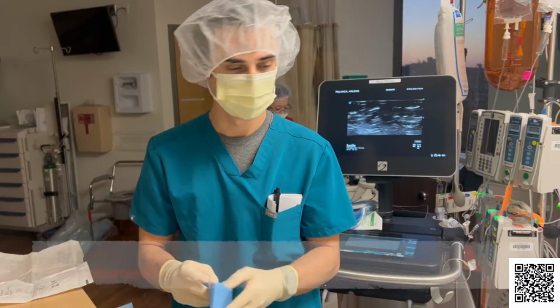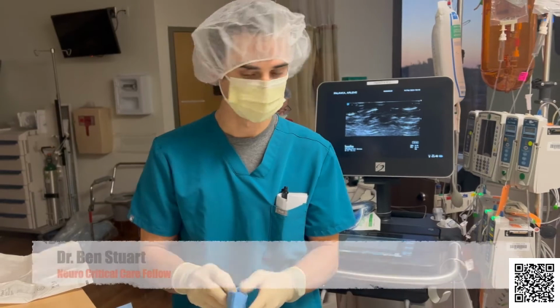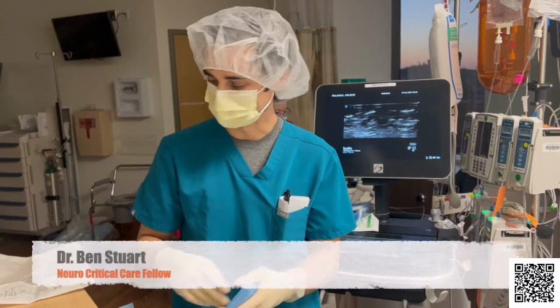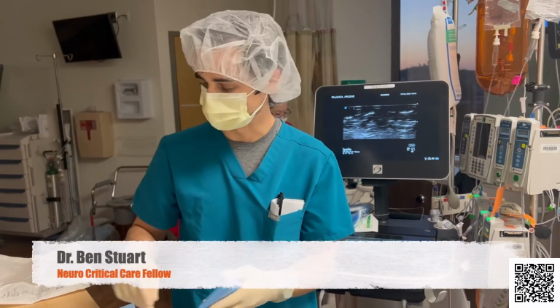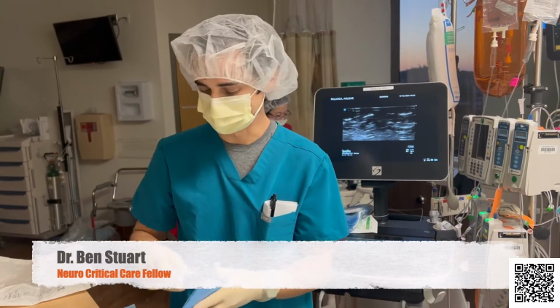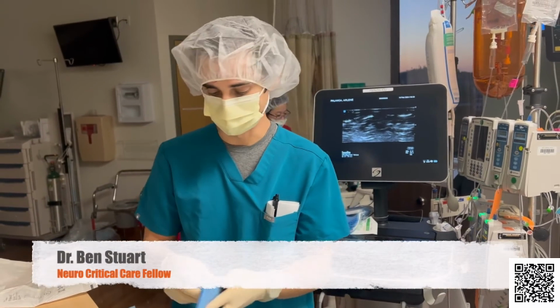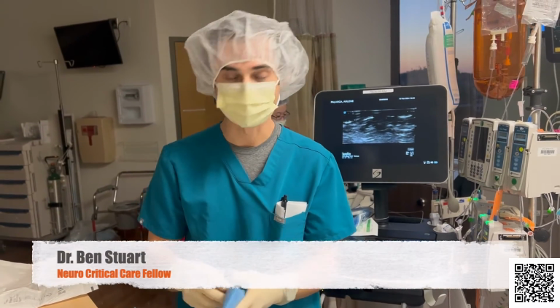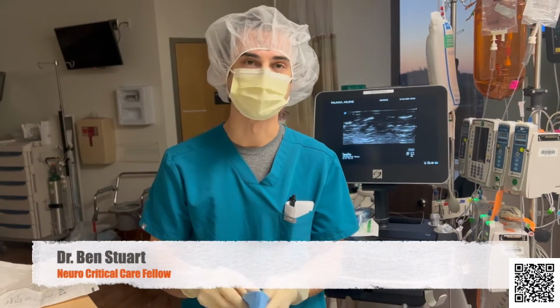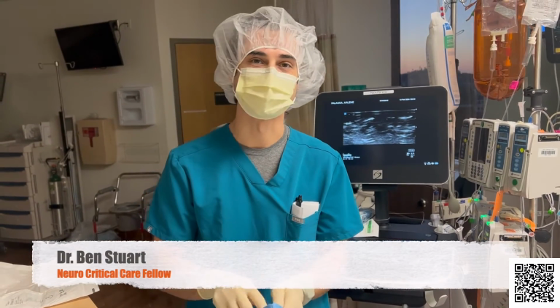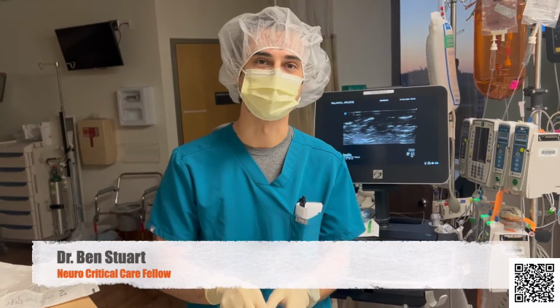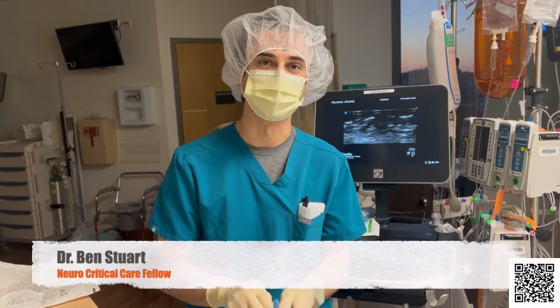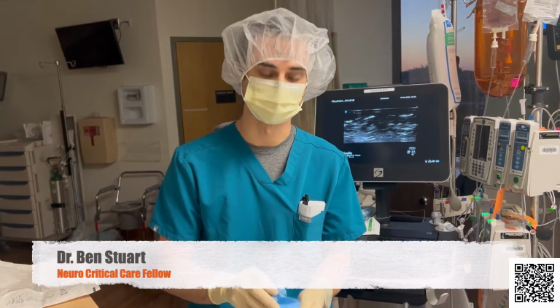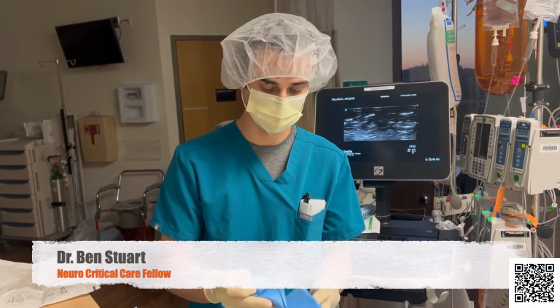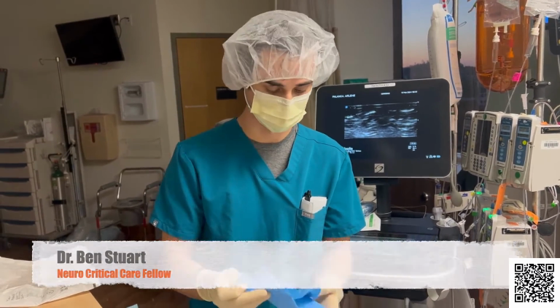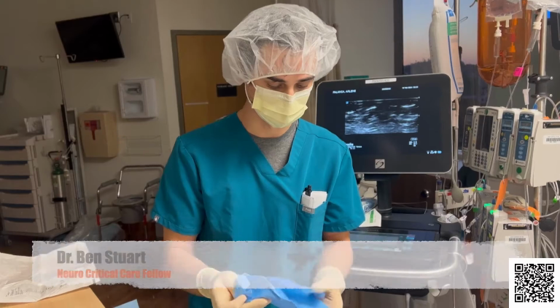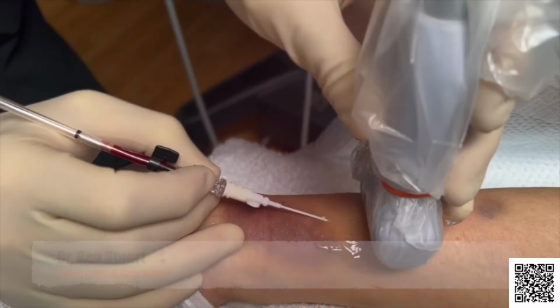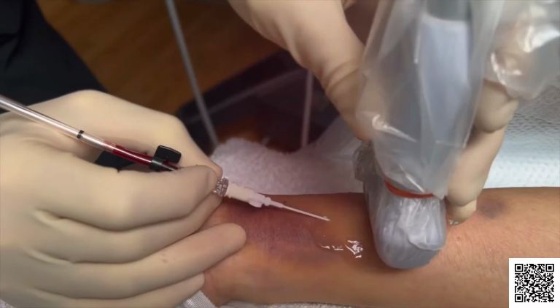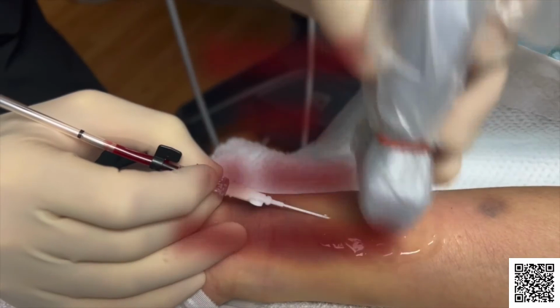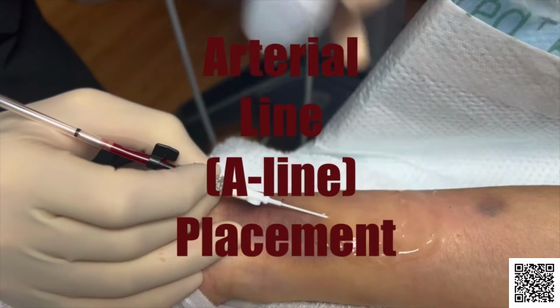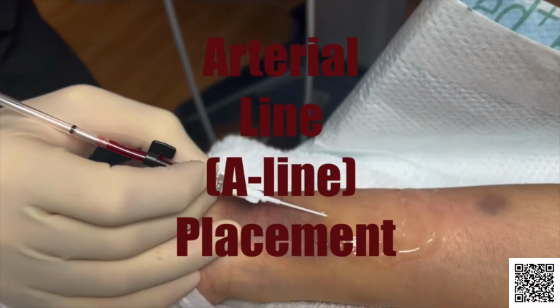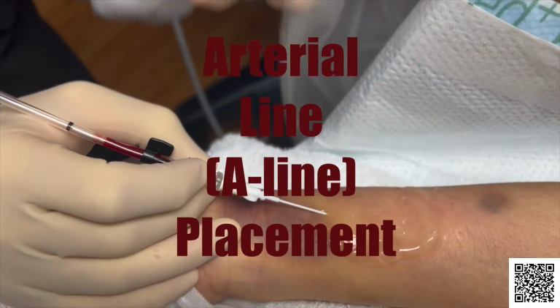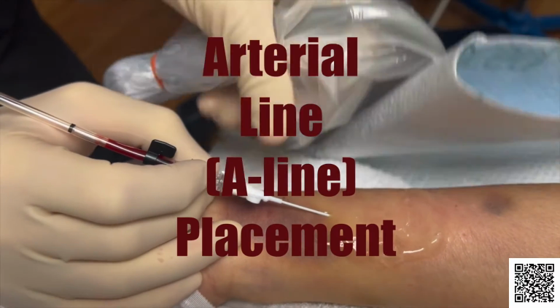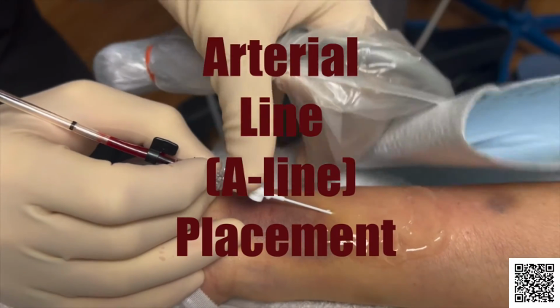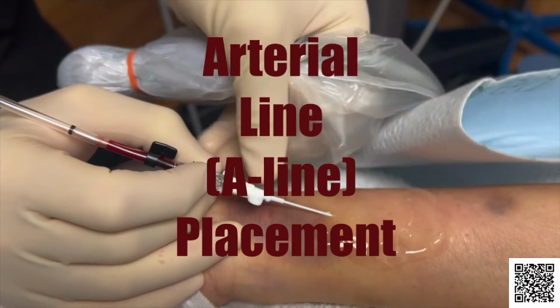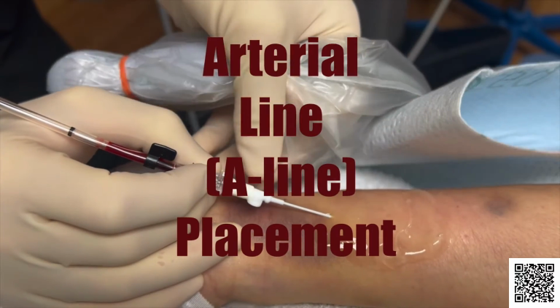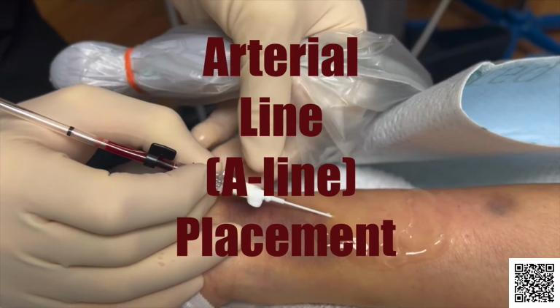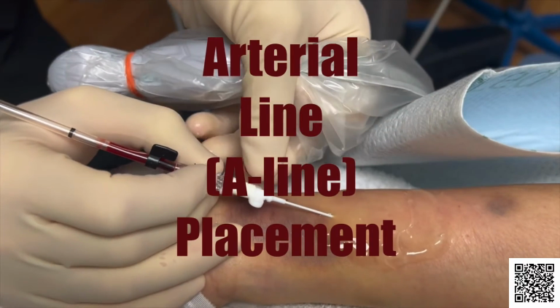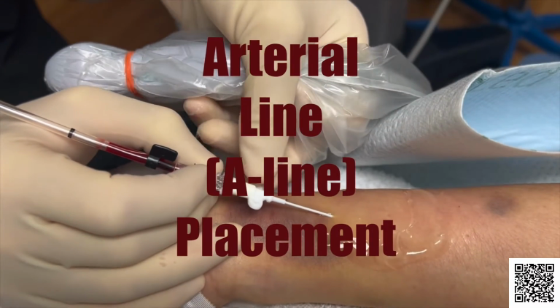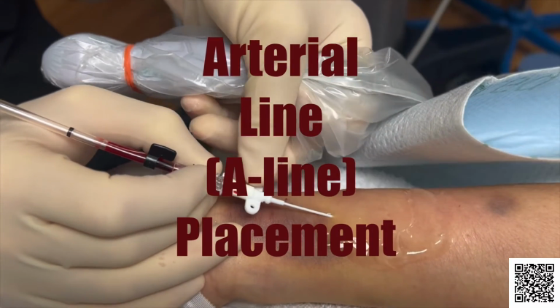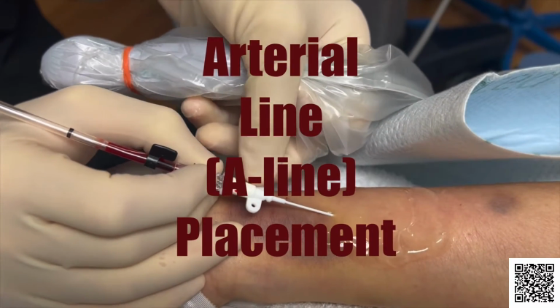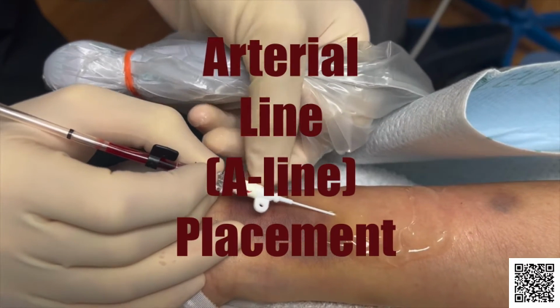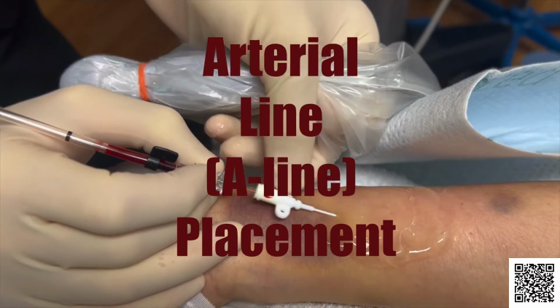This is Dr. Stewart and this is how we do it. Arterial line placement.